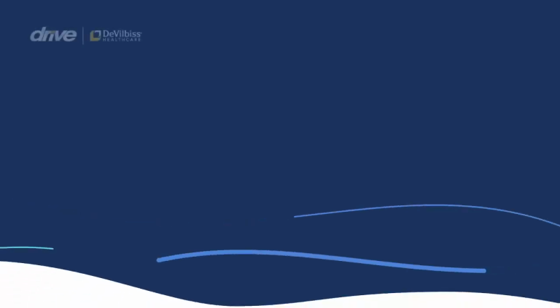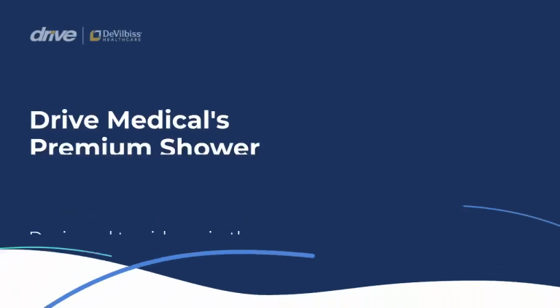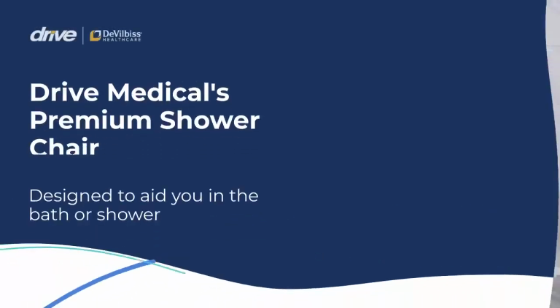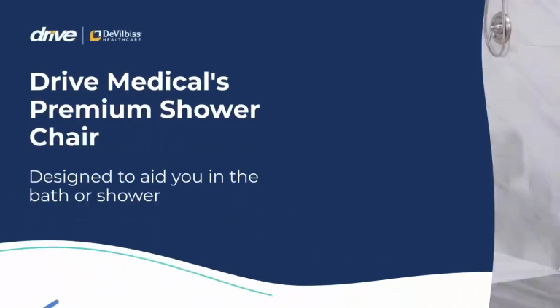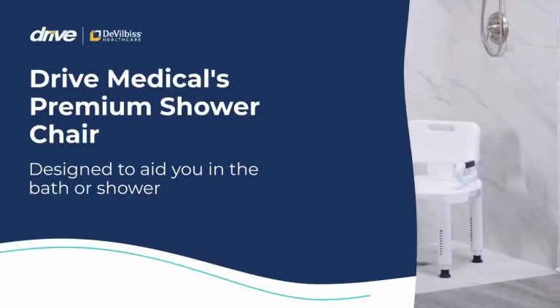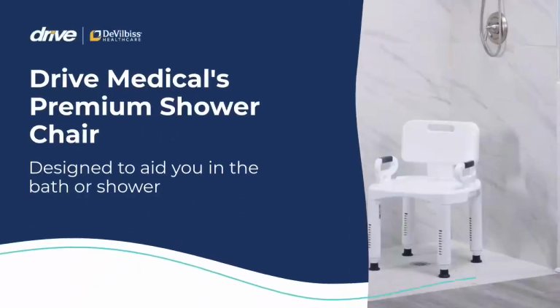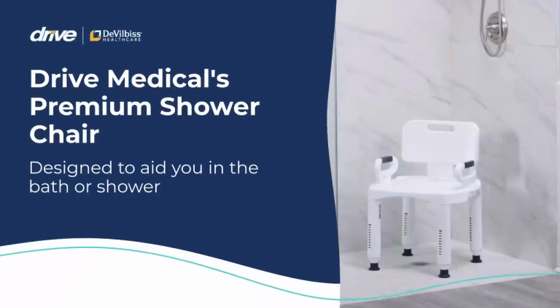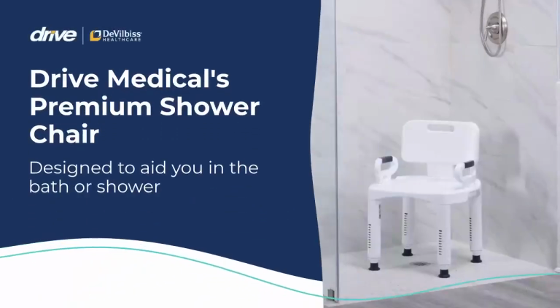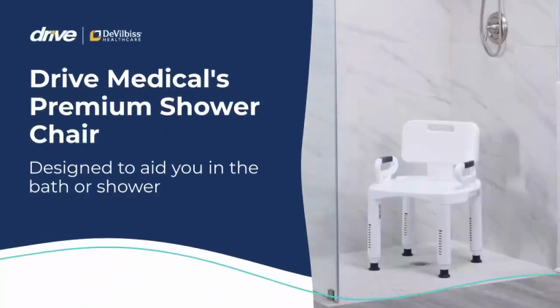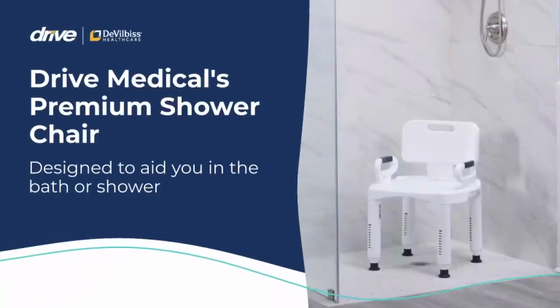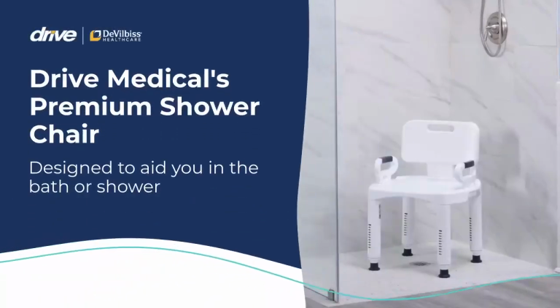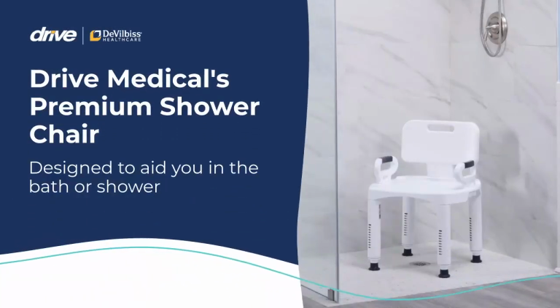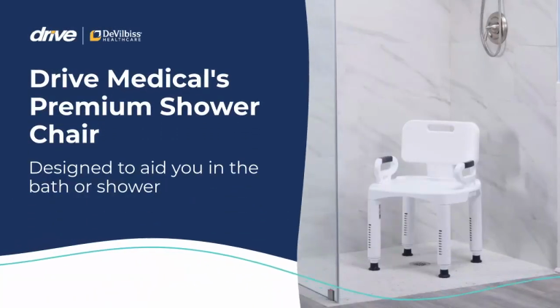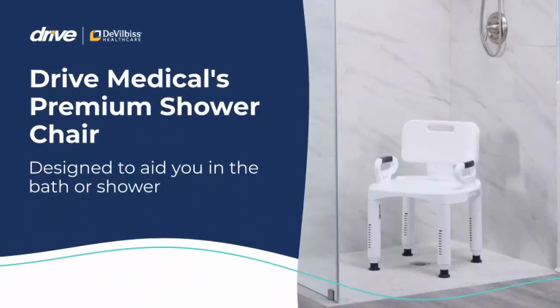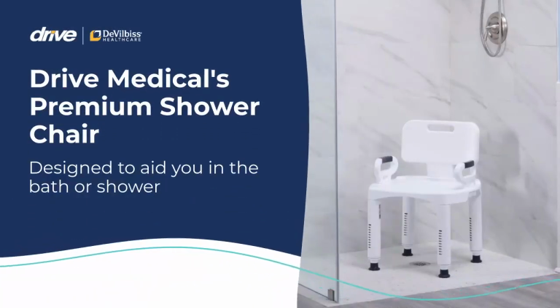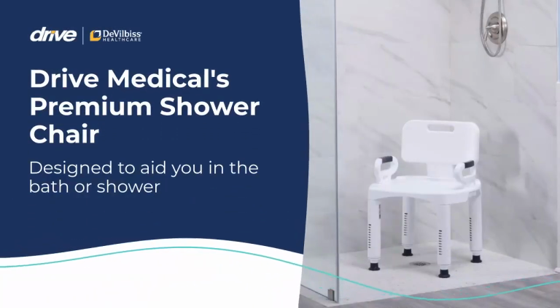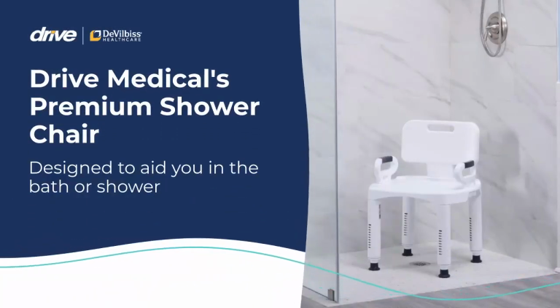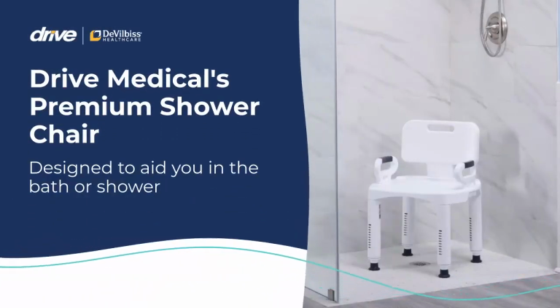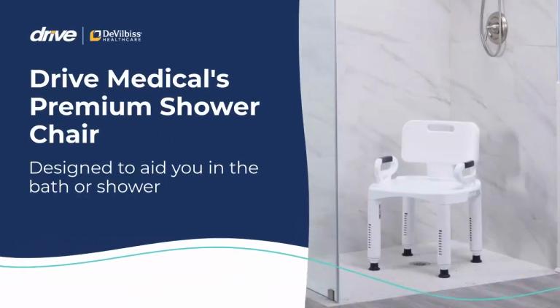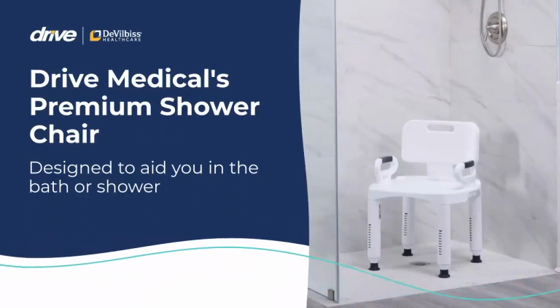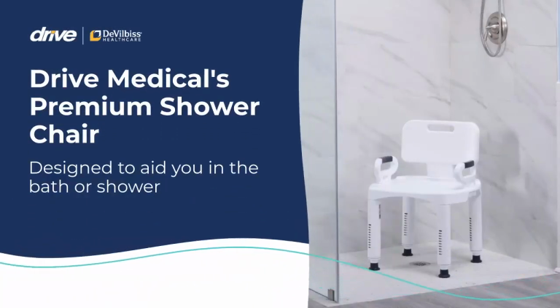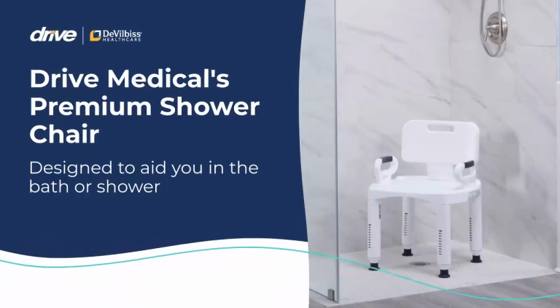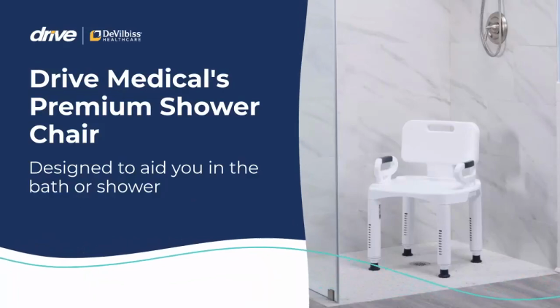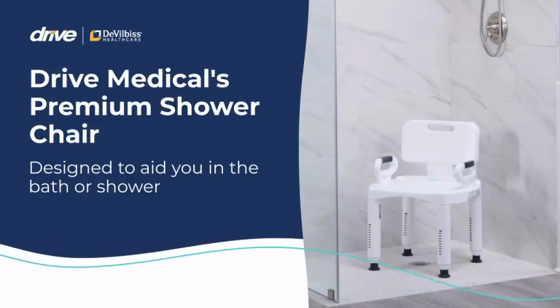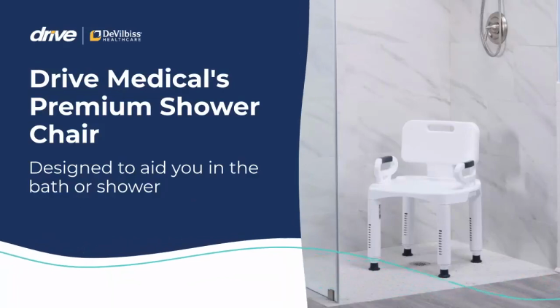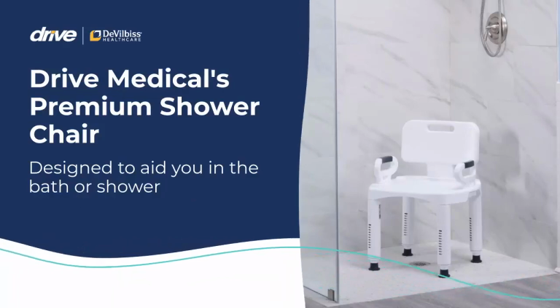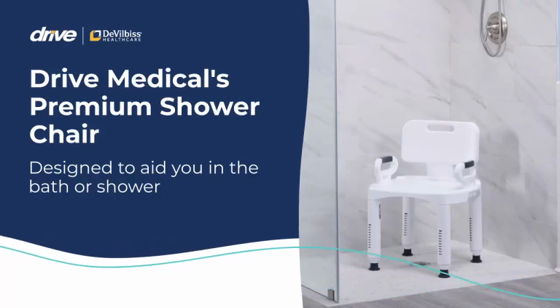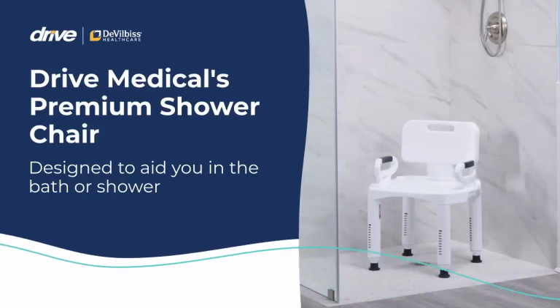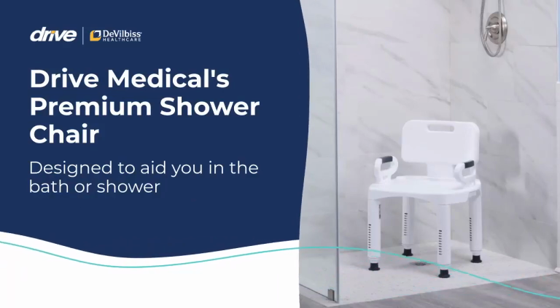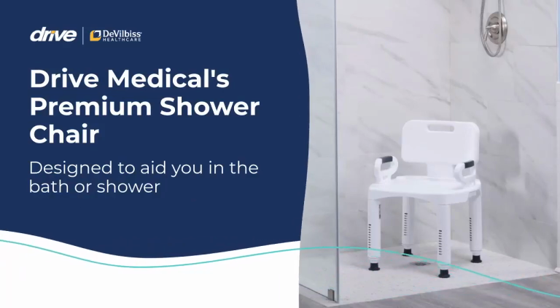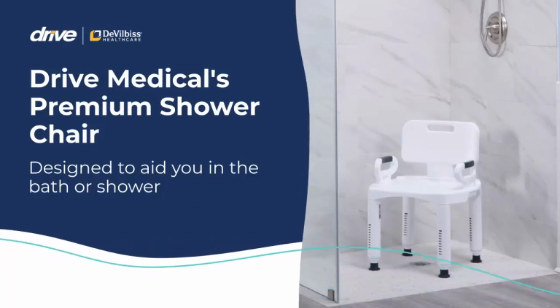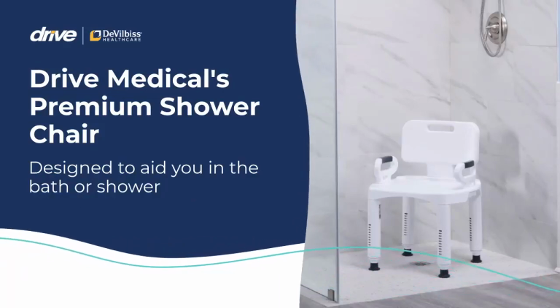Drive Medical's Premium Shower Chair is designed to aid you in the bath or shower. Let's learn more!